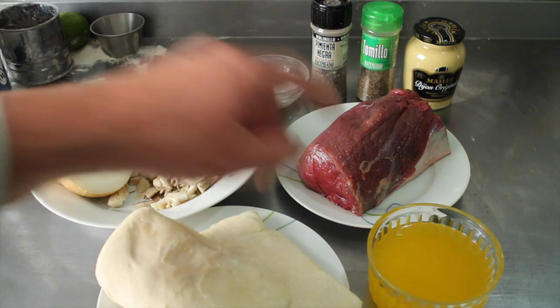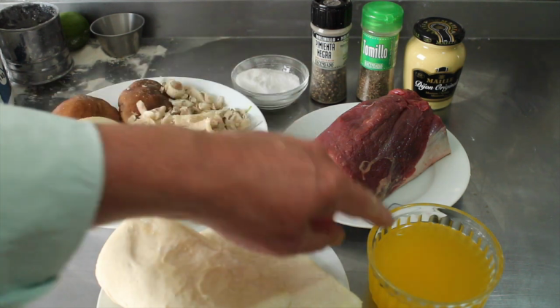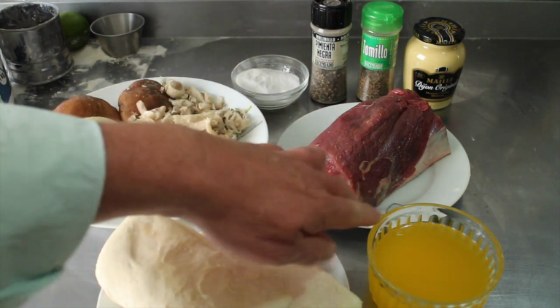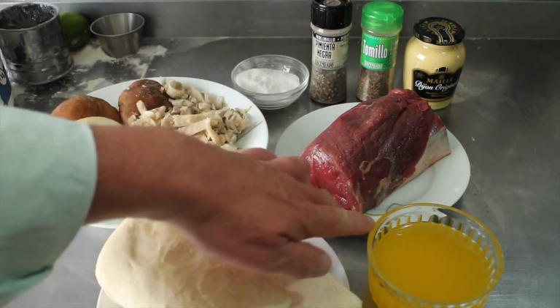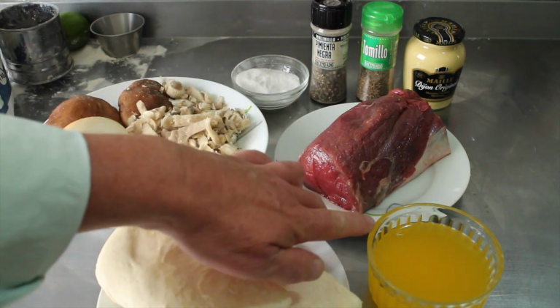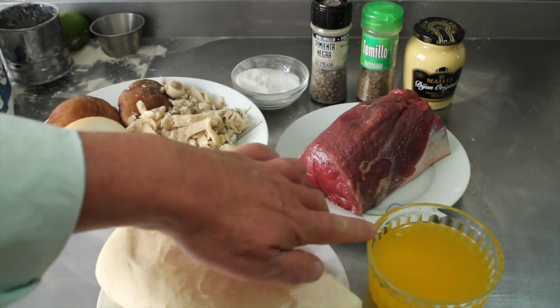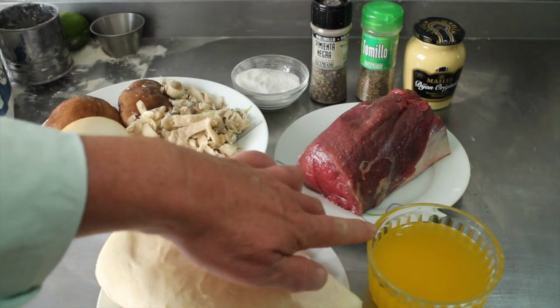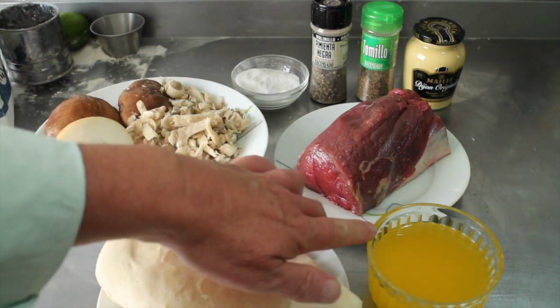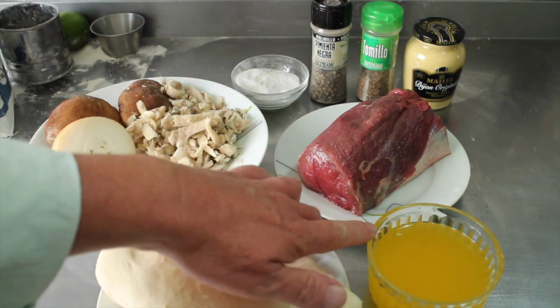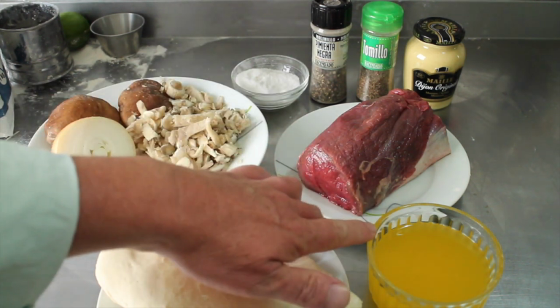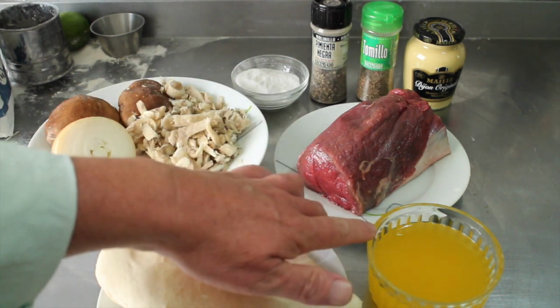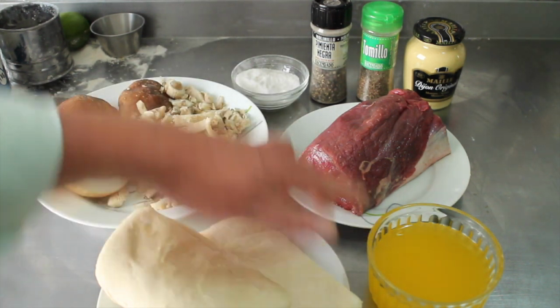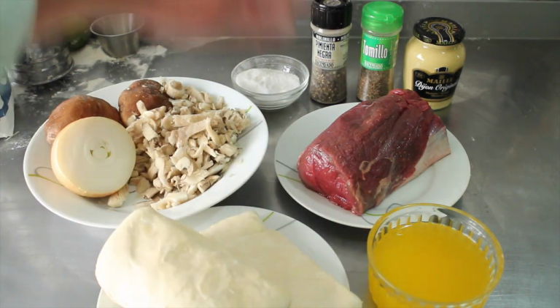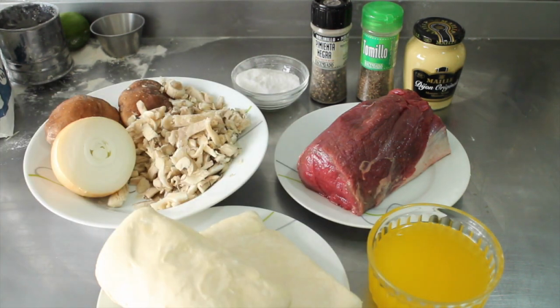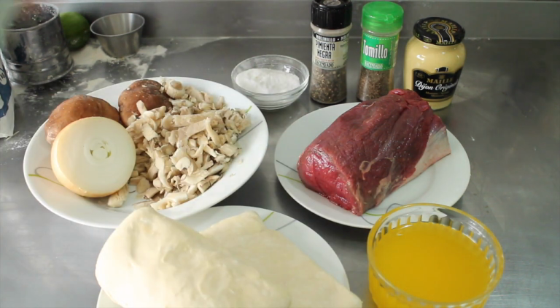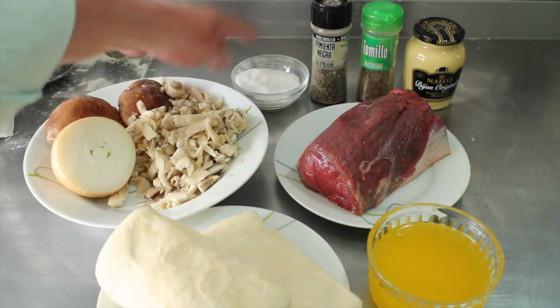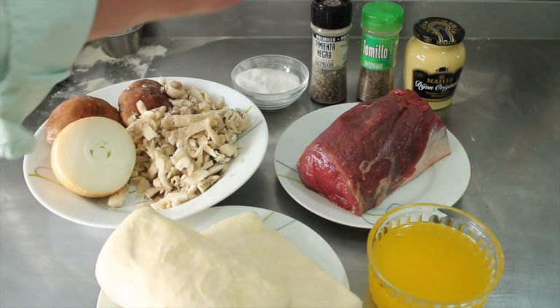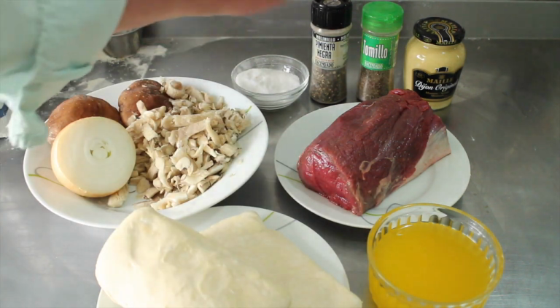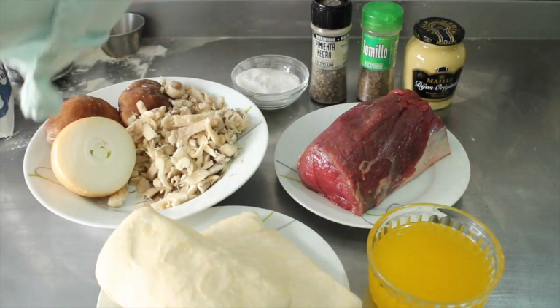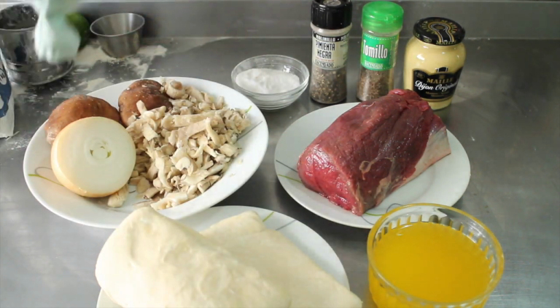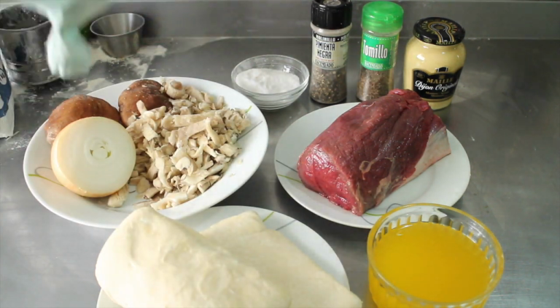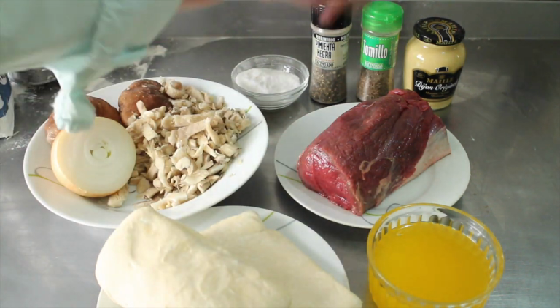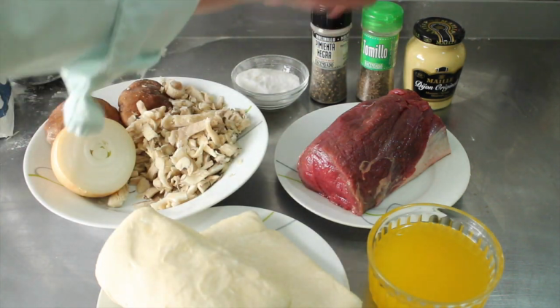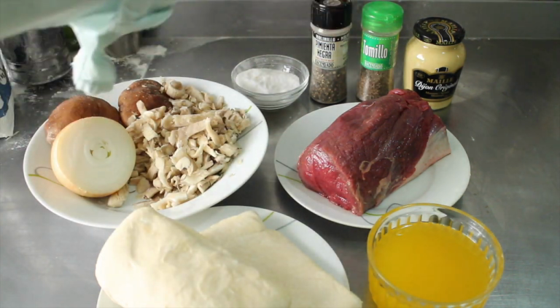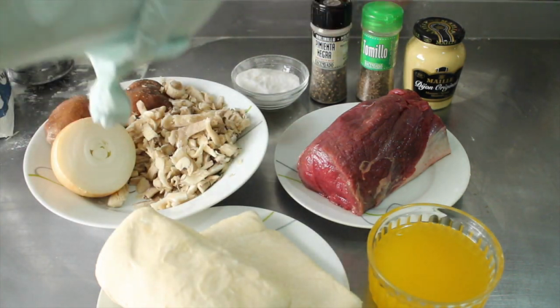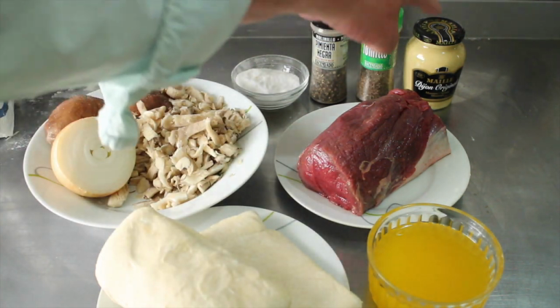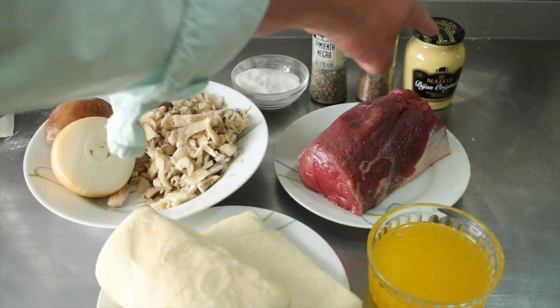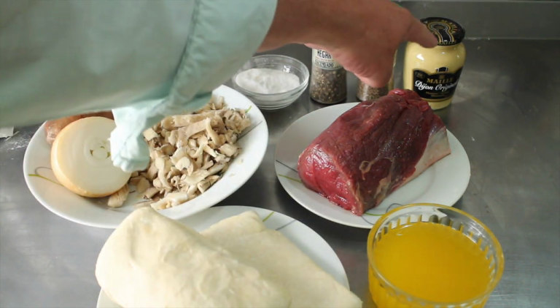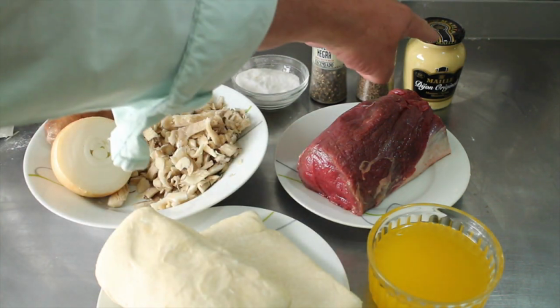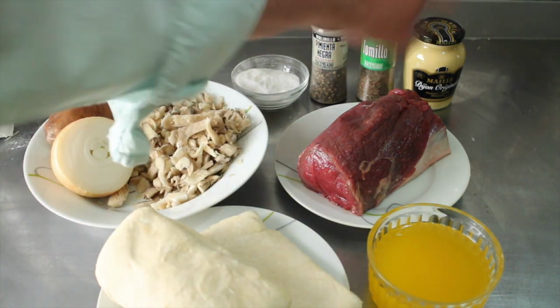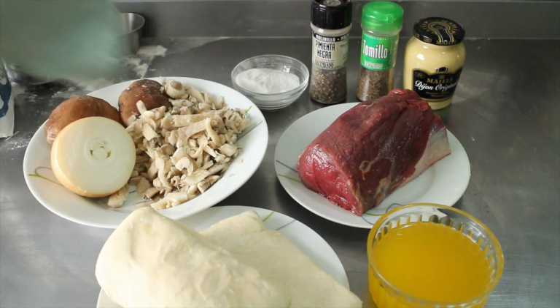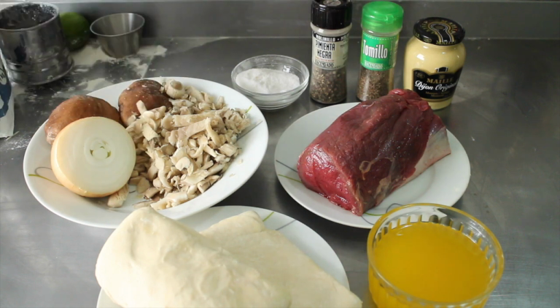I've also got some clarified butter, salt, pepper, thyme, and mustard.